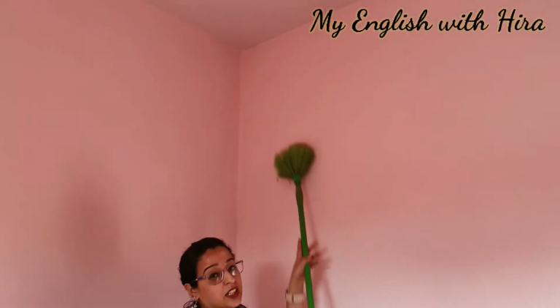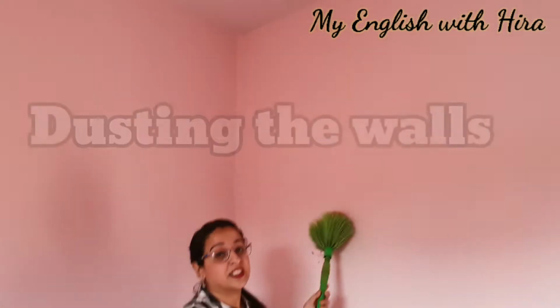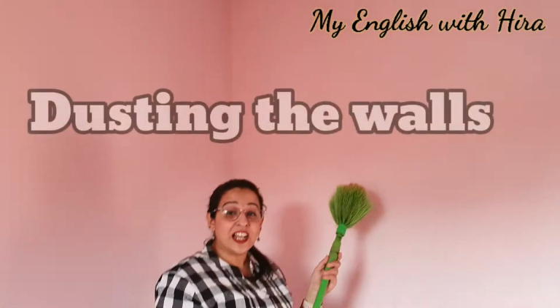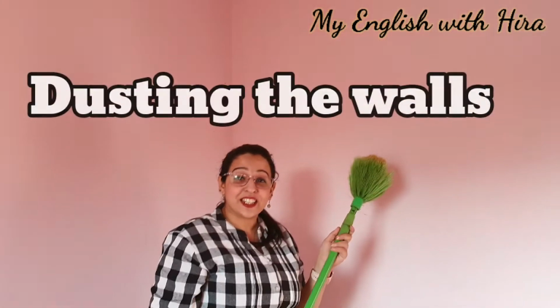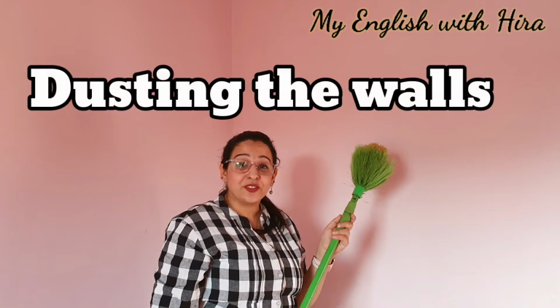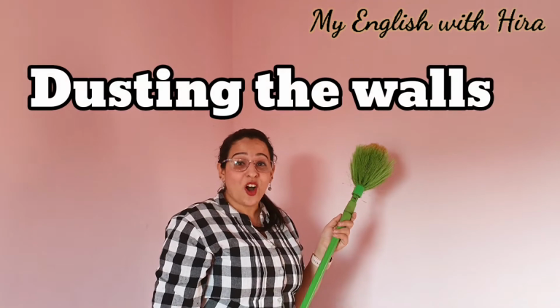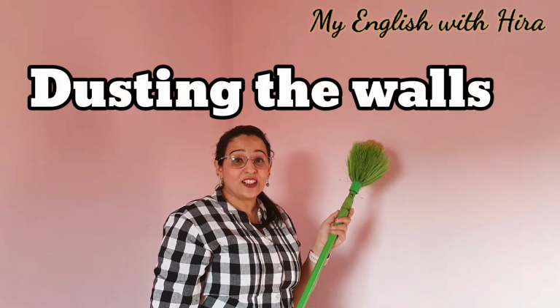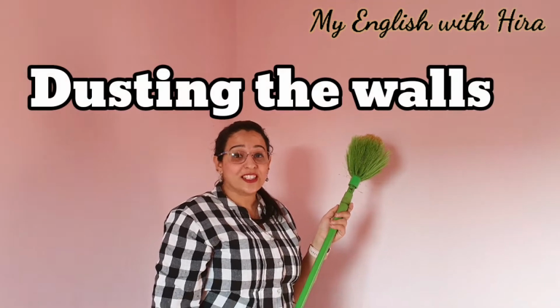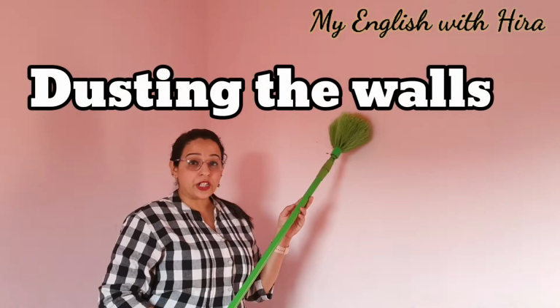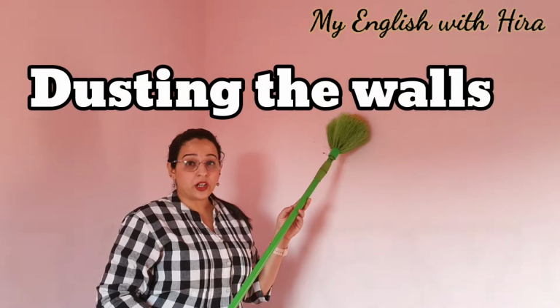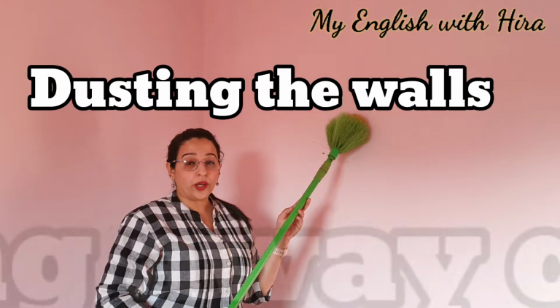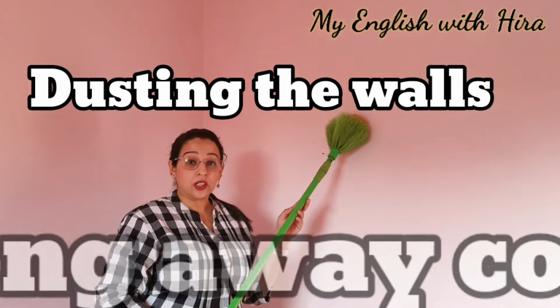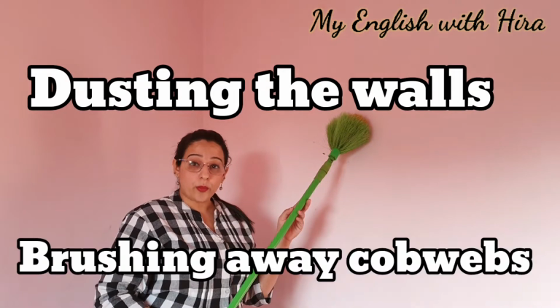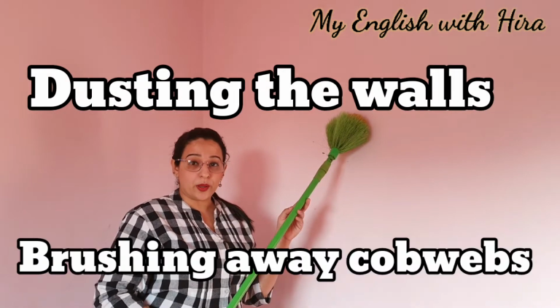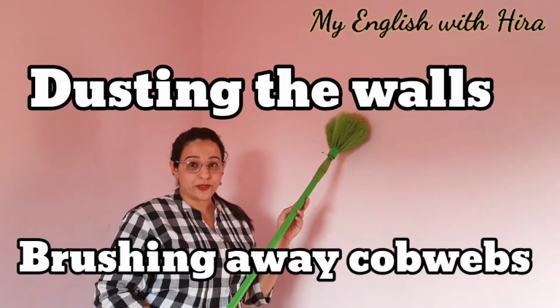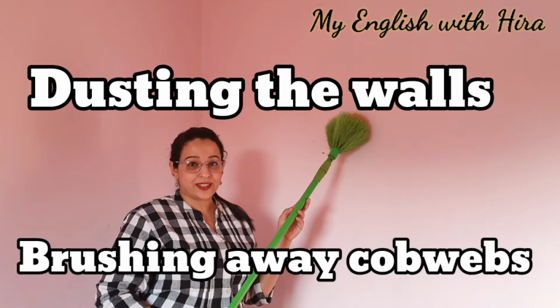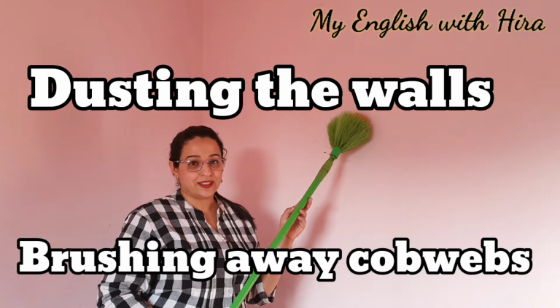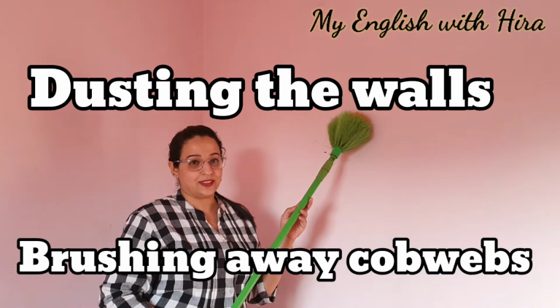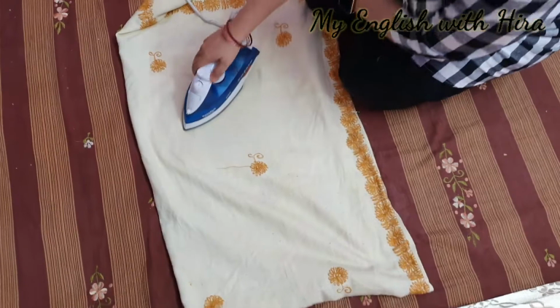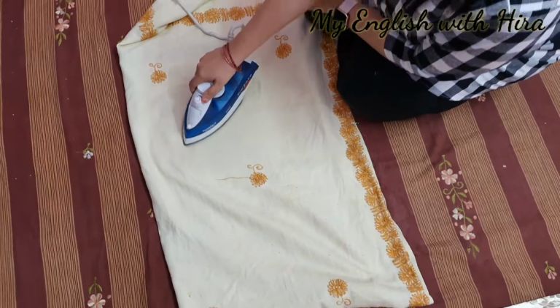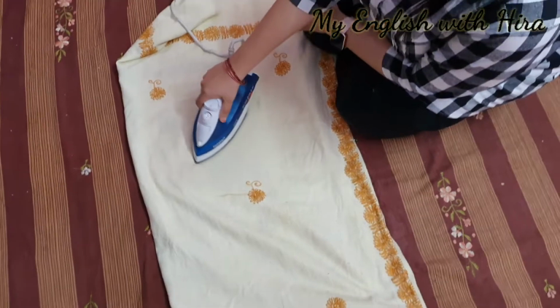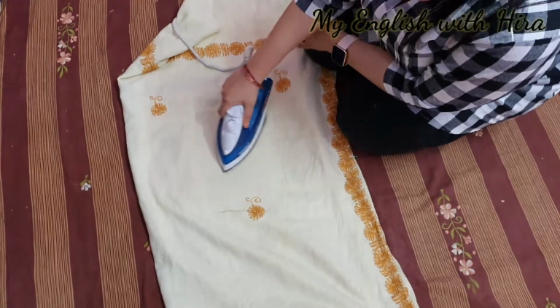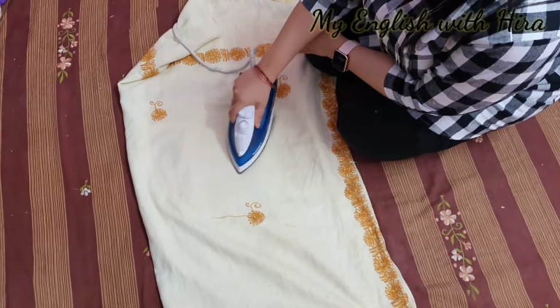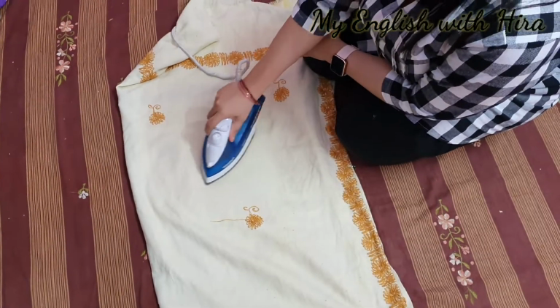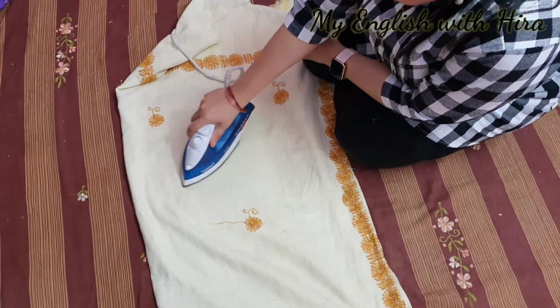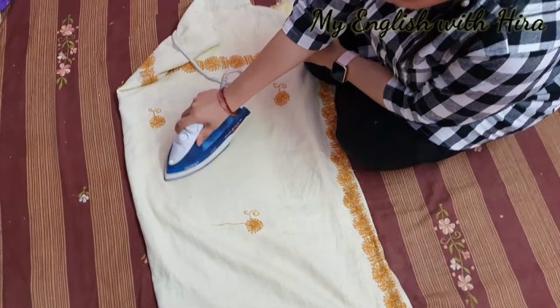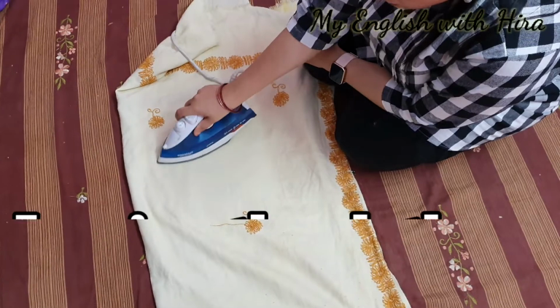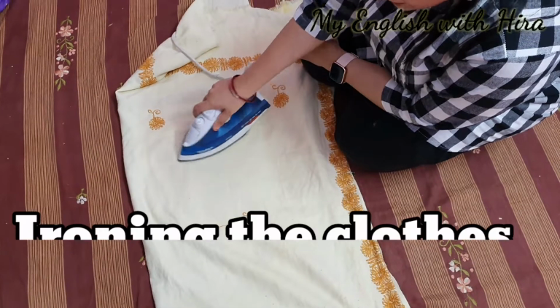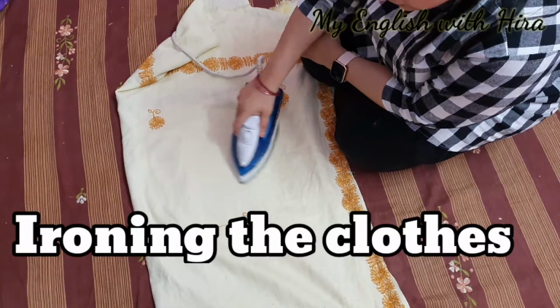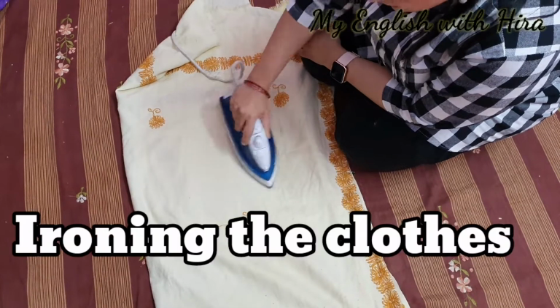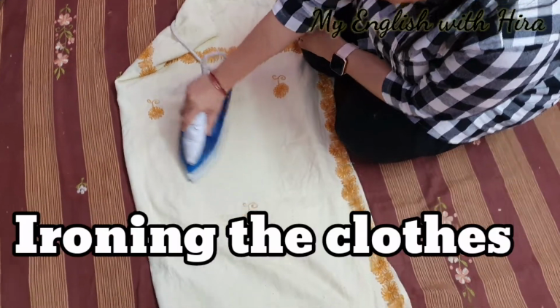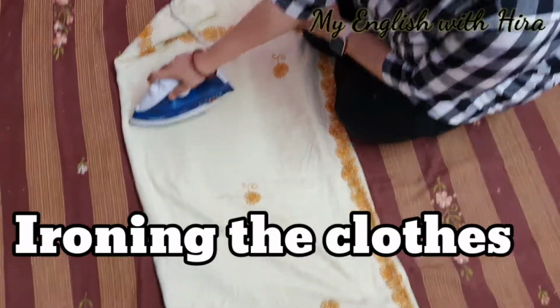Dusting the walls. Brushing away the cobwebs. Ironing the clothes.